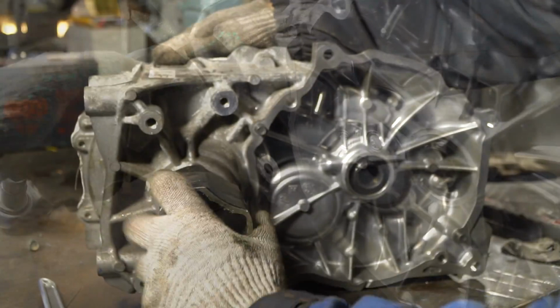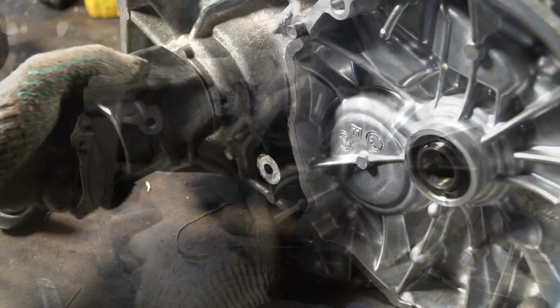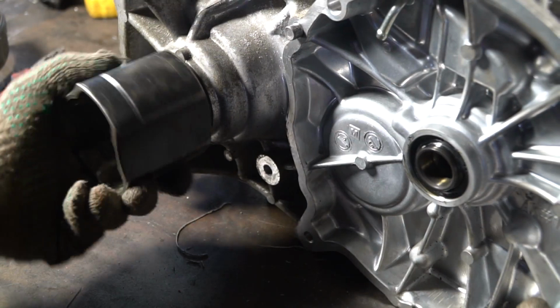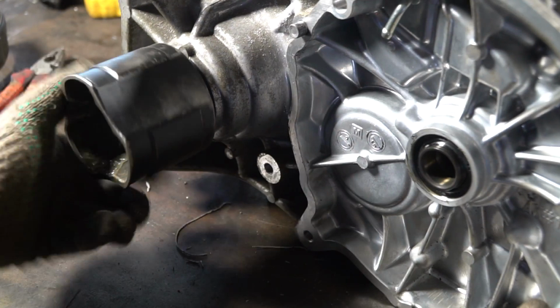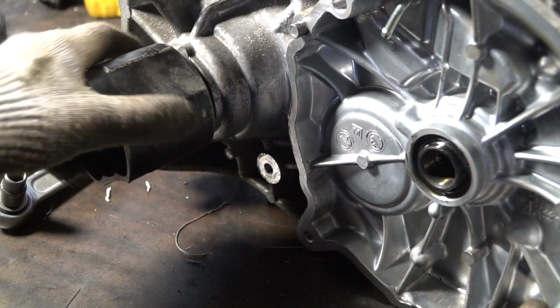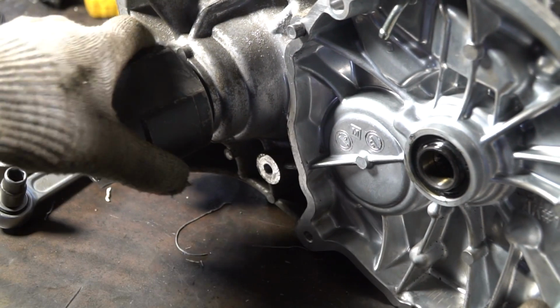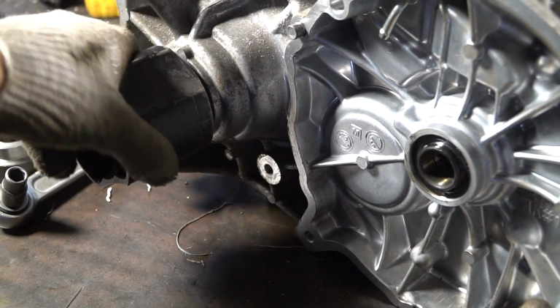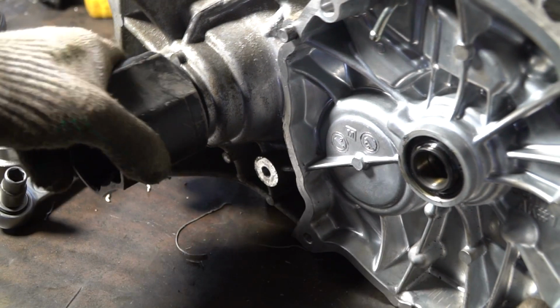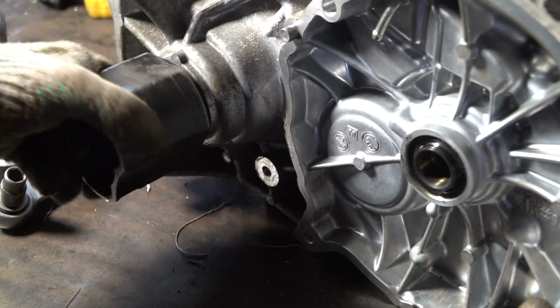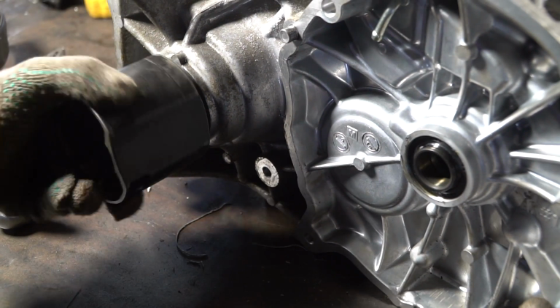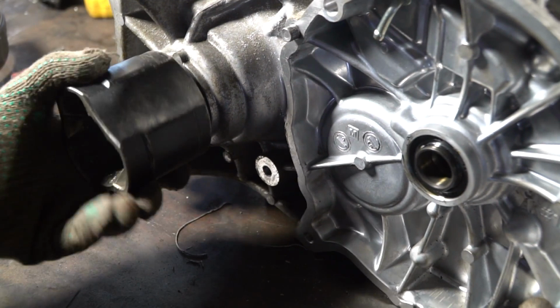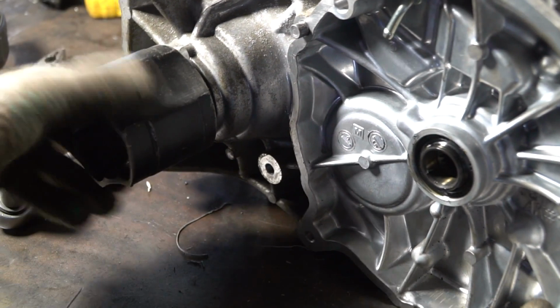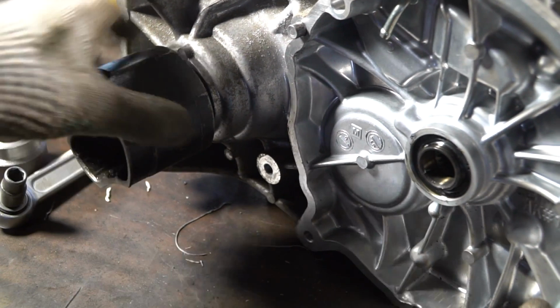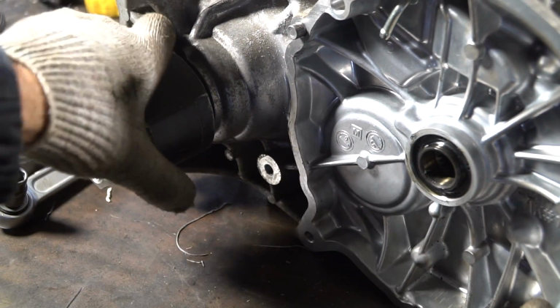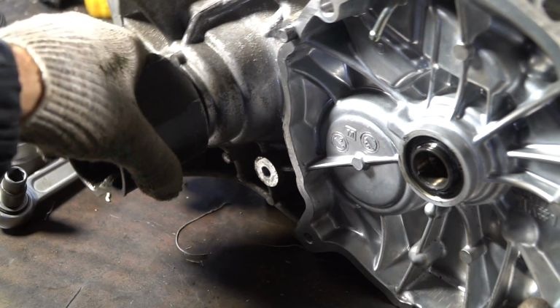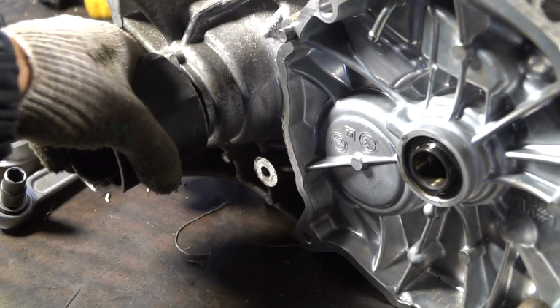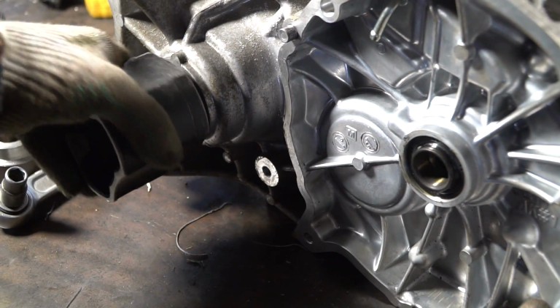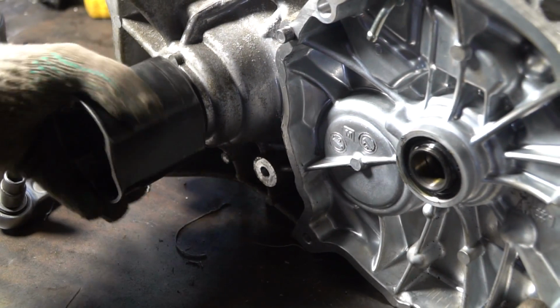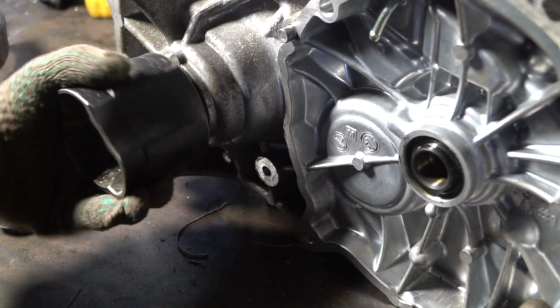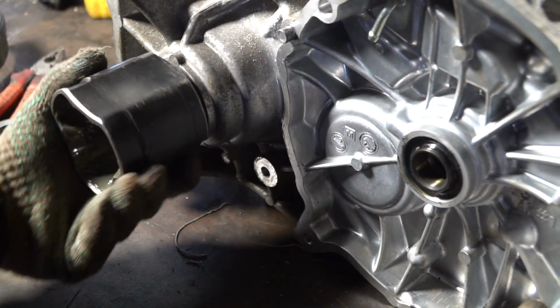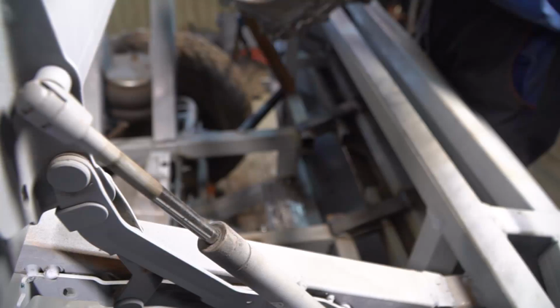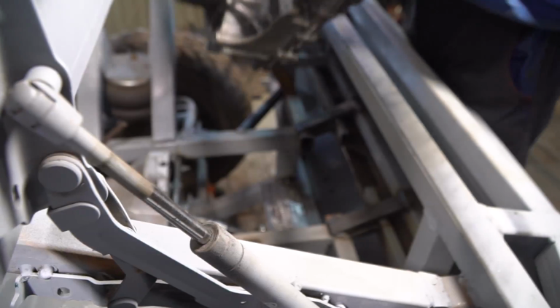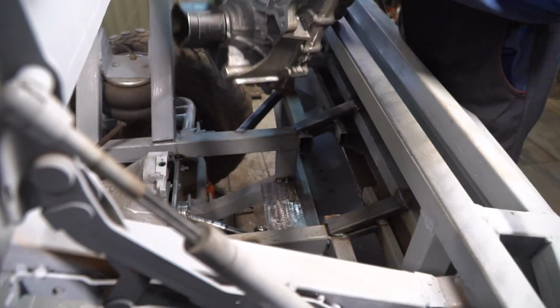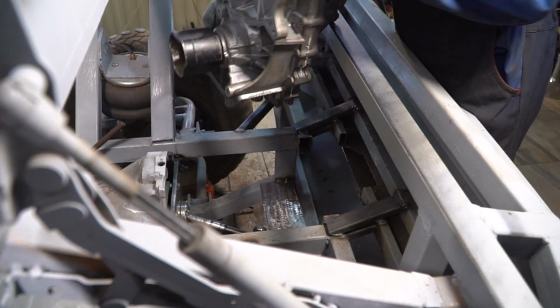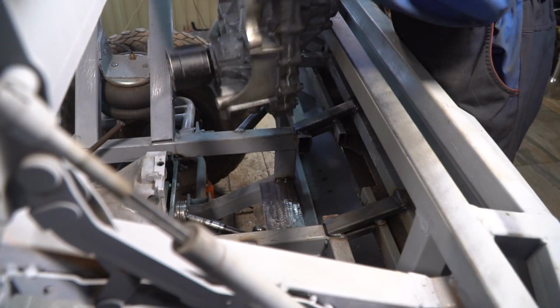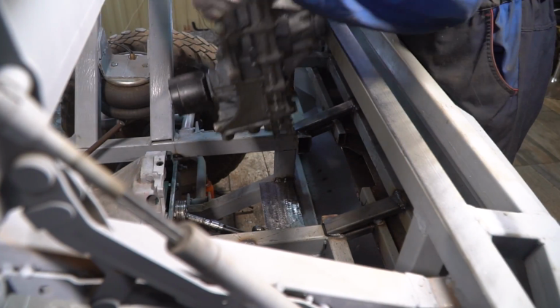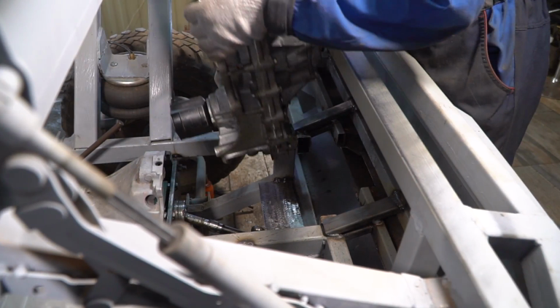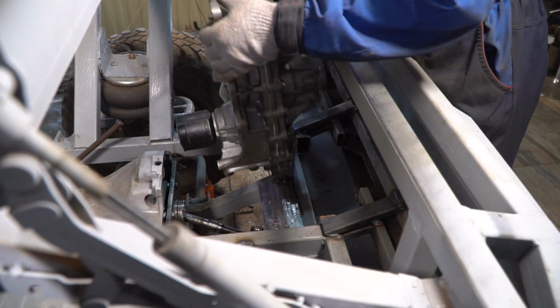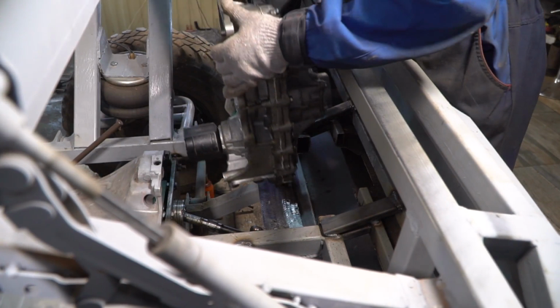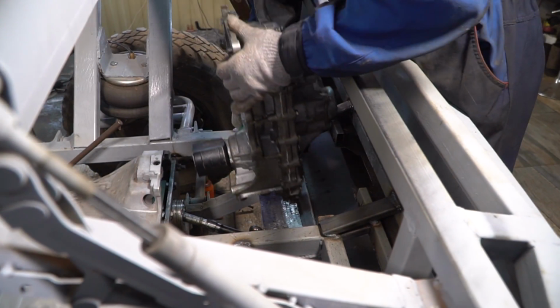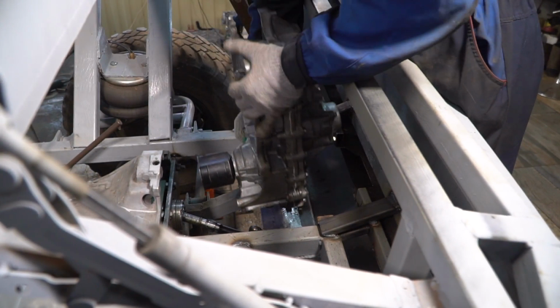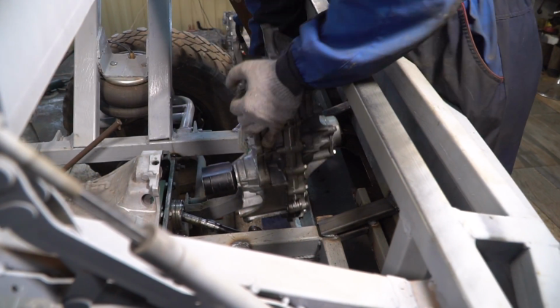Now the reduction gear can be set in its place. A plate was welded to the subframe for it.